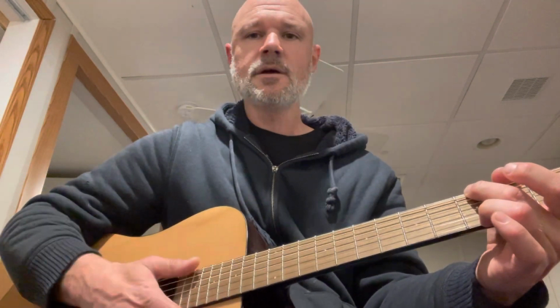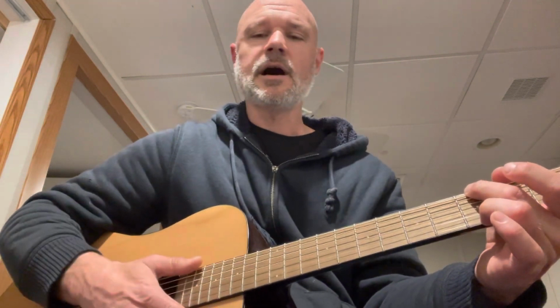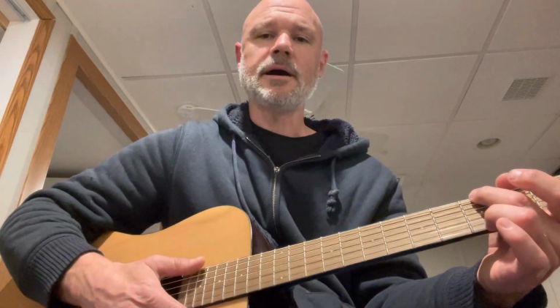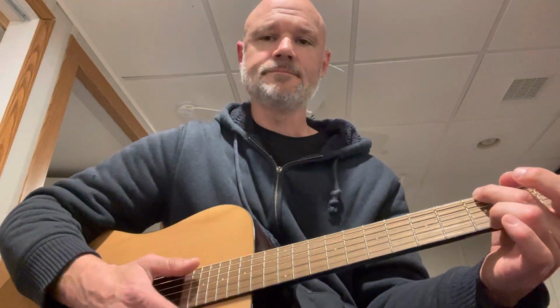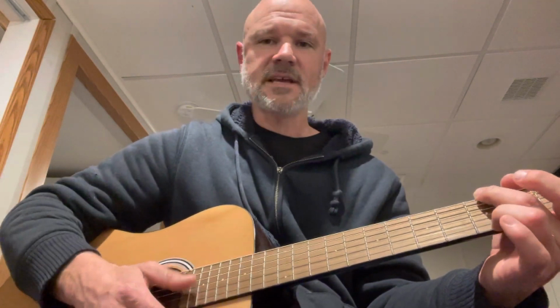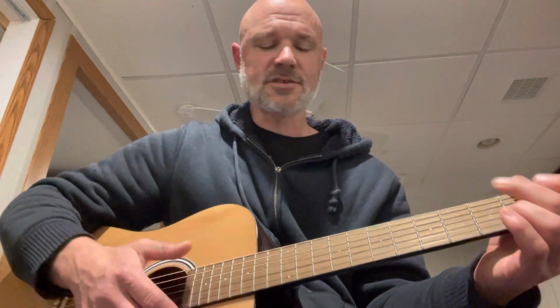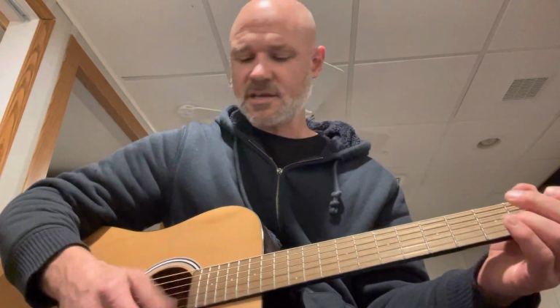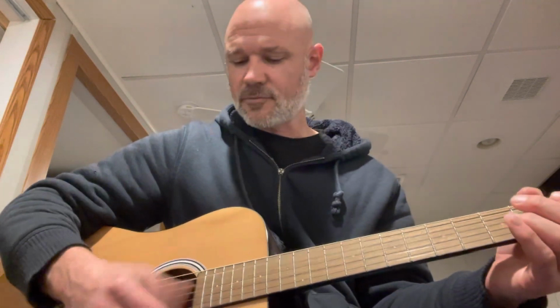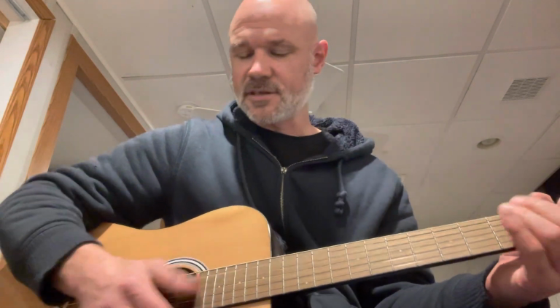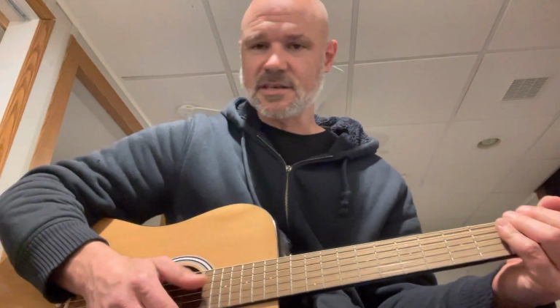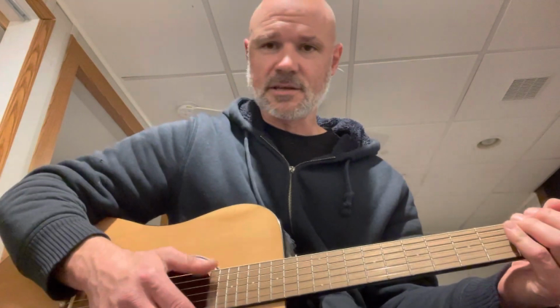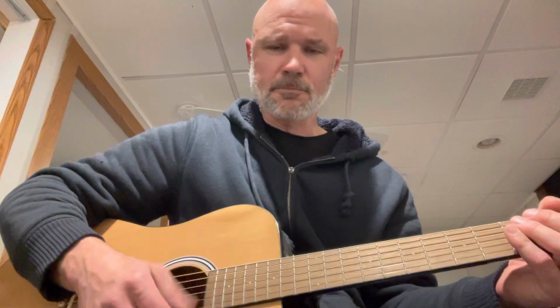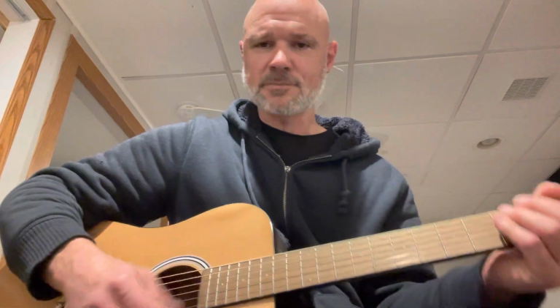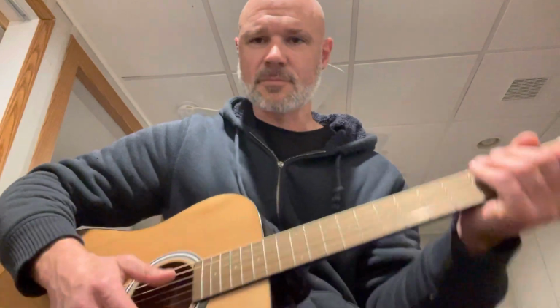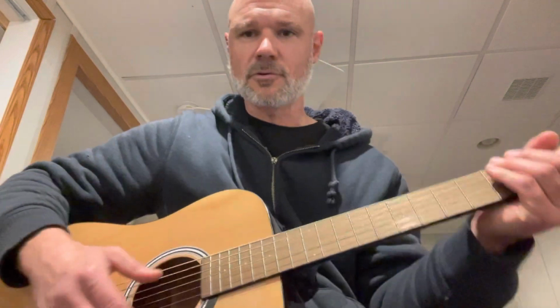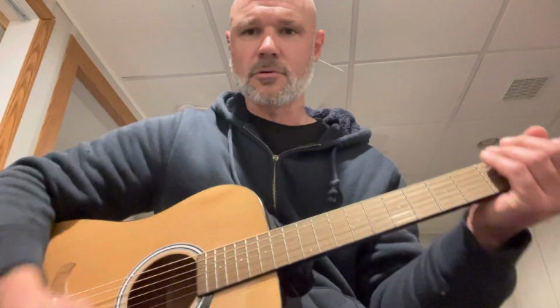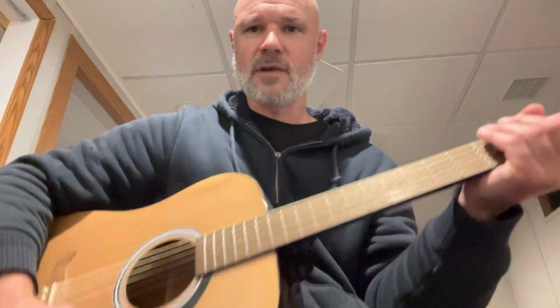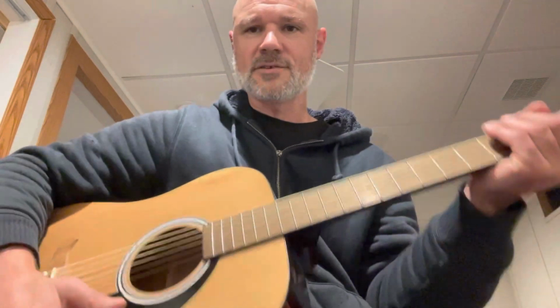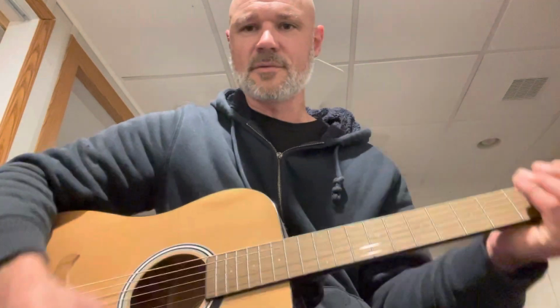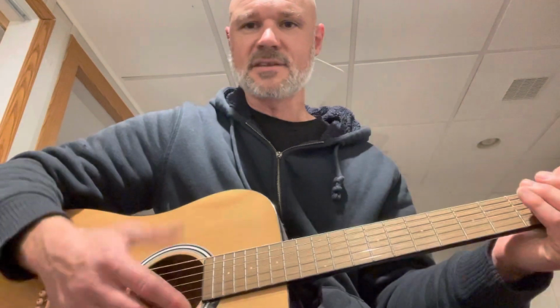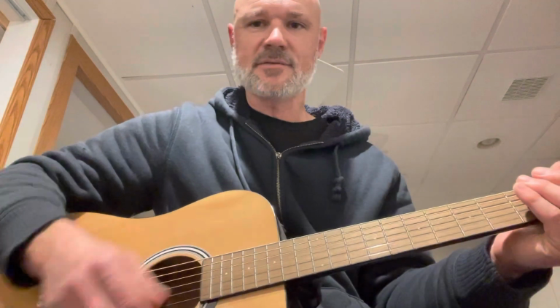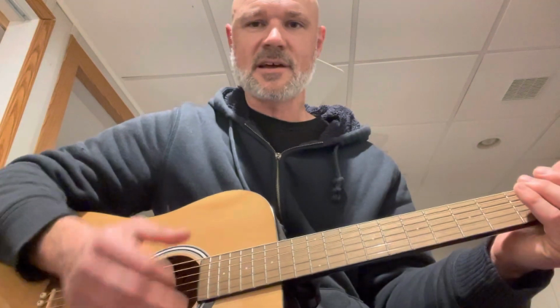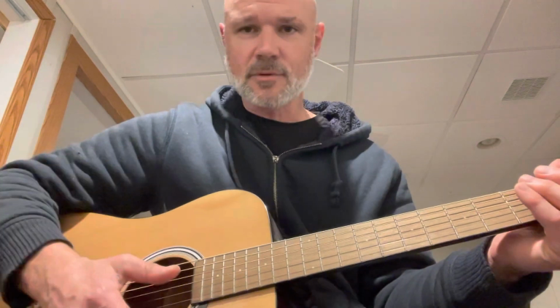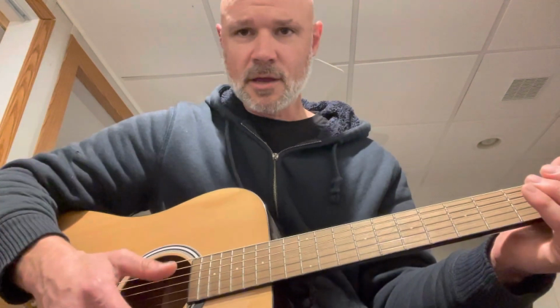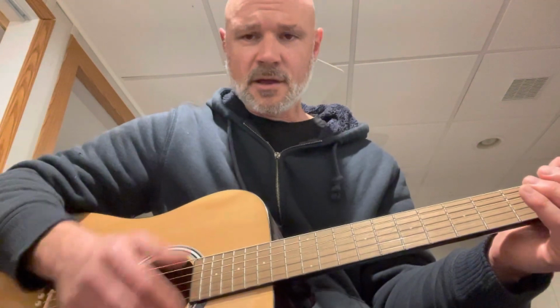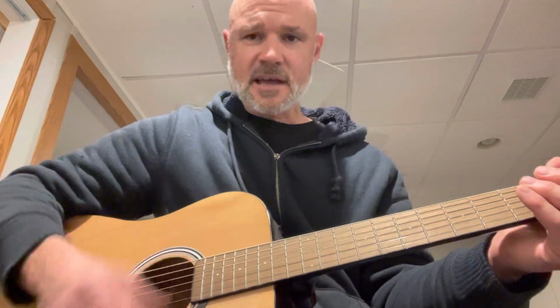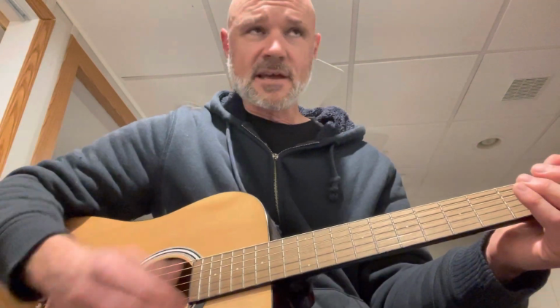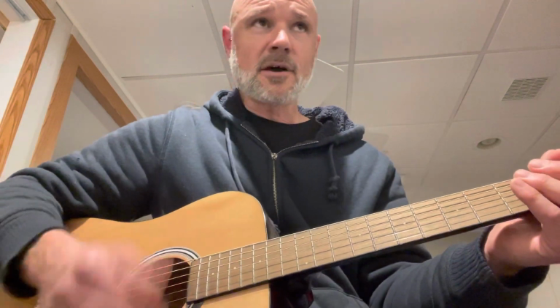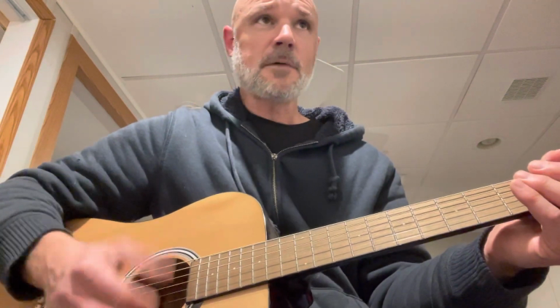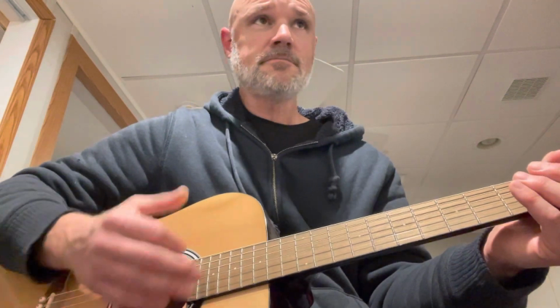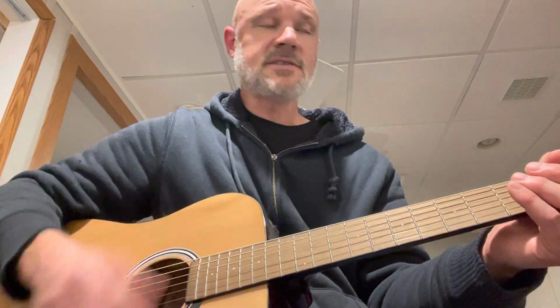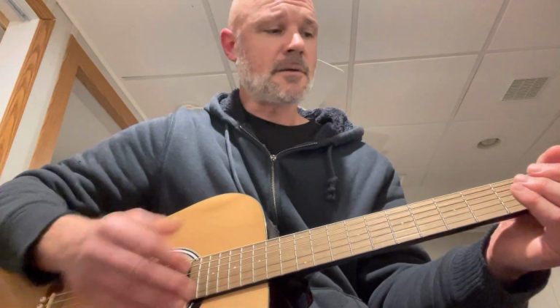And it's just real easy pop strumming — or nylon strumming: down, down, down, down, up, up, down, up.